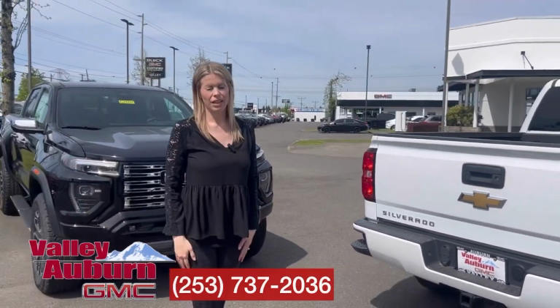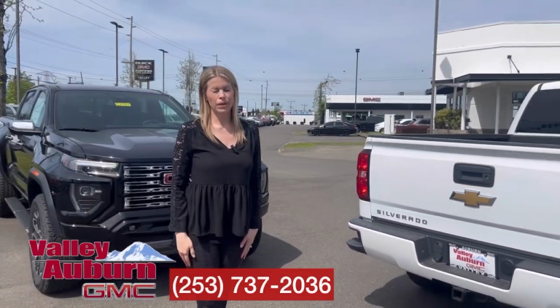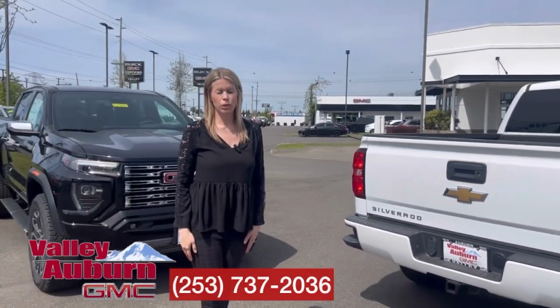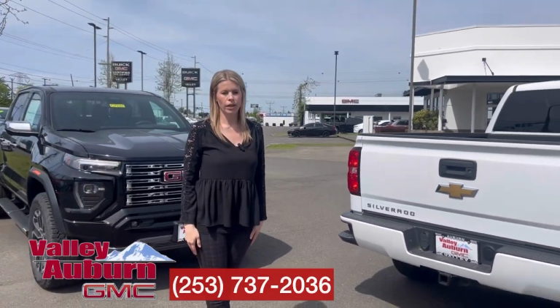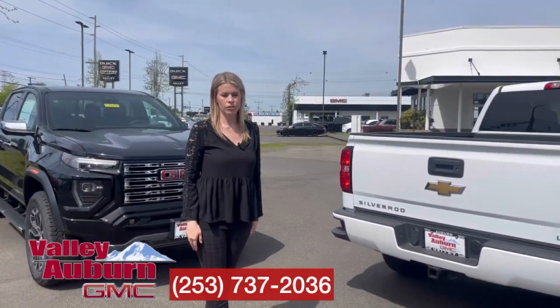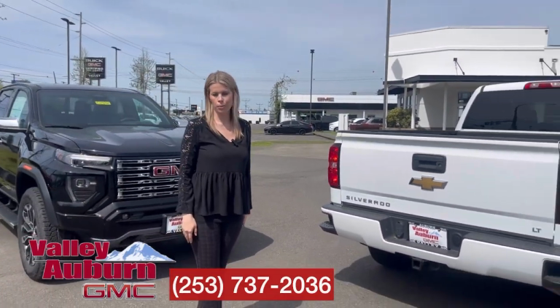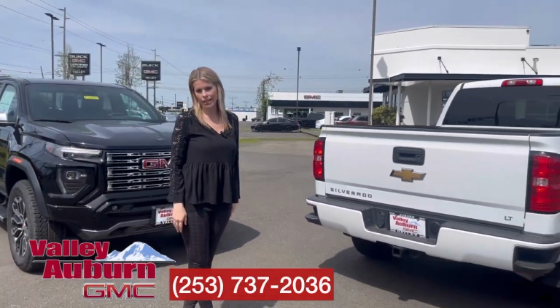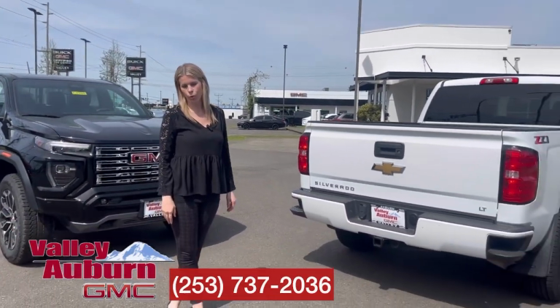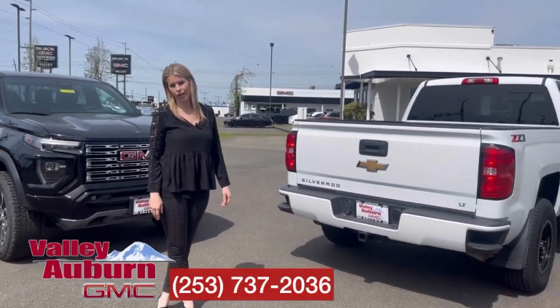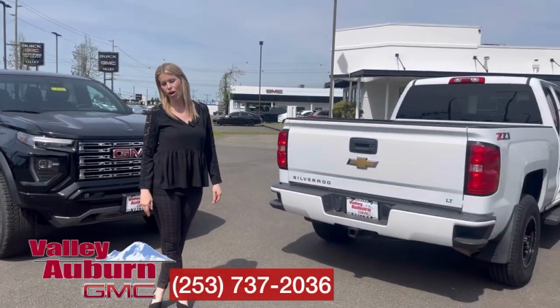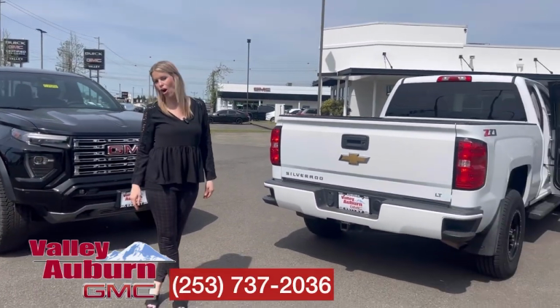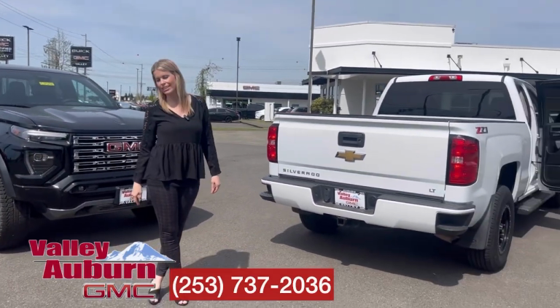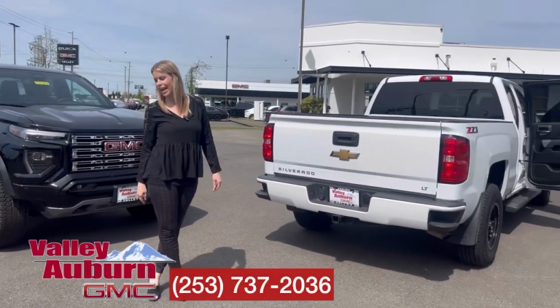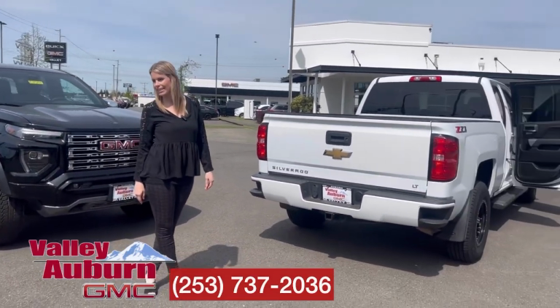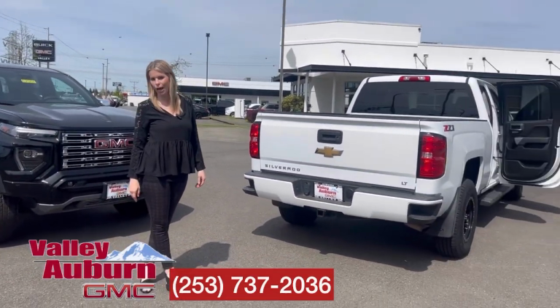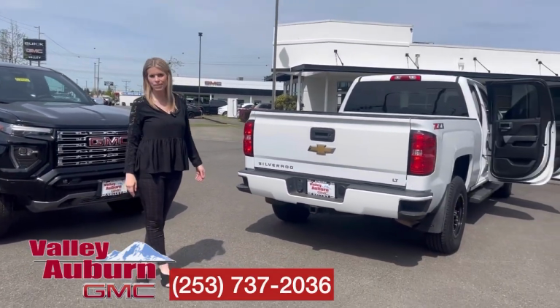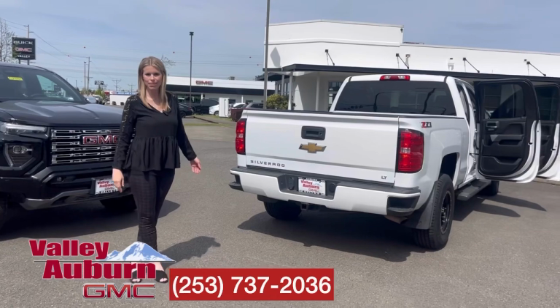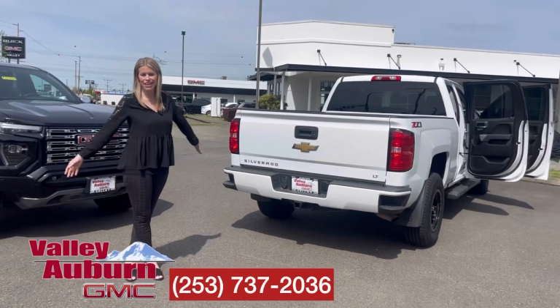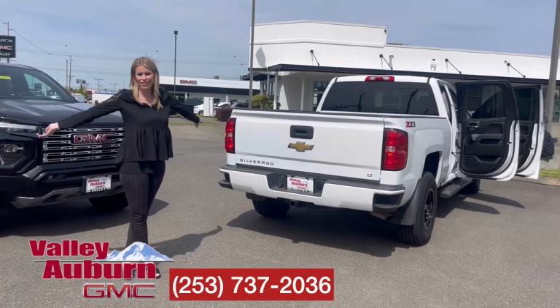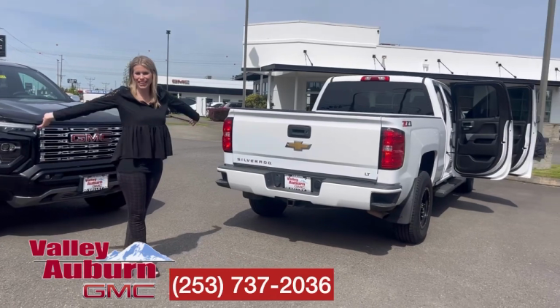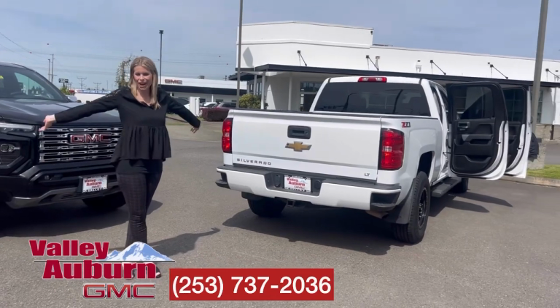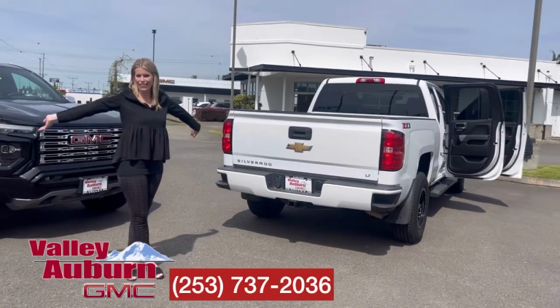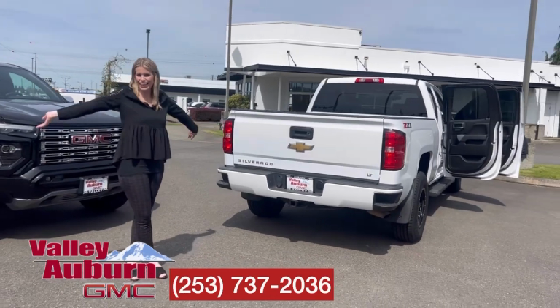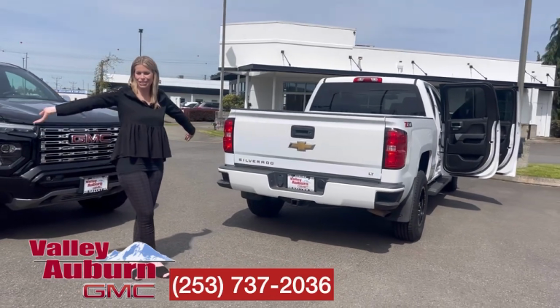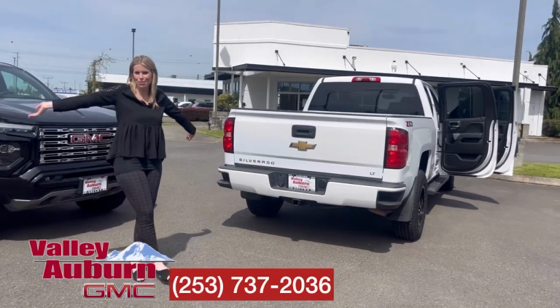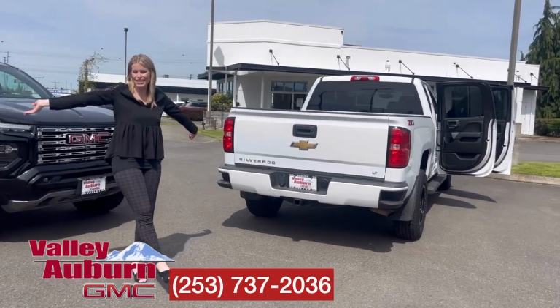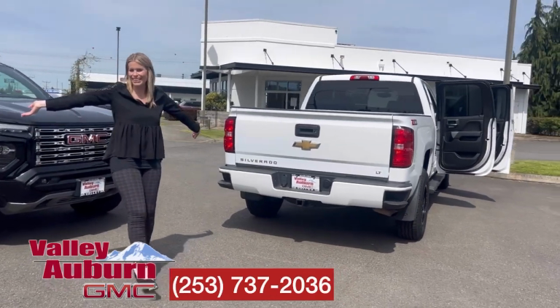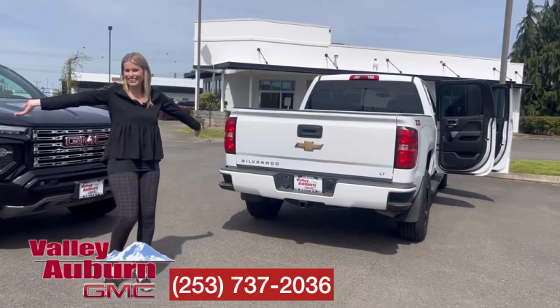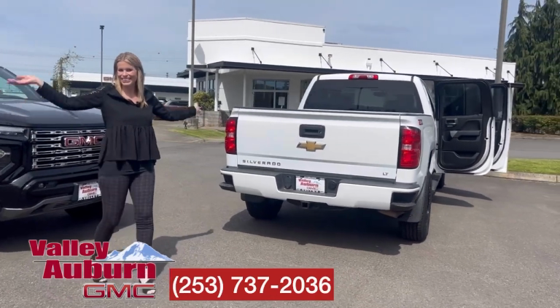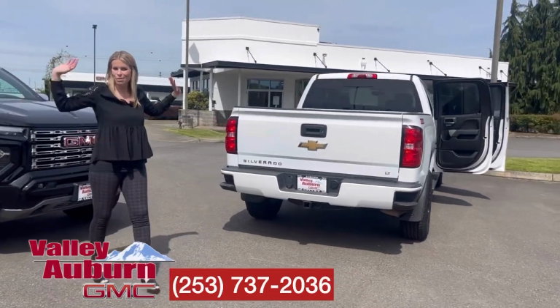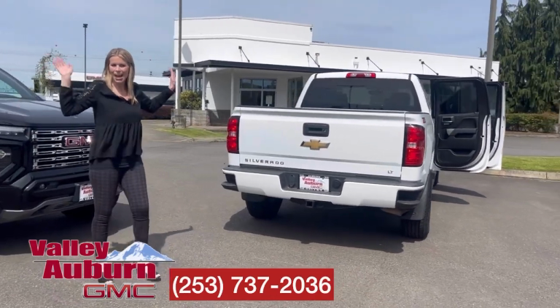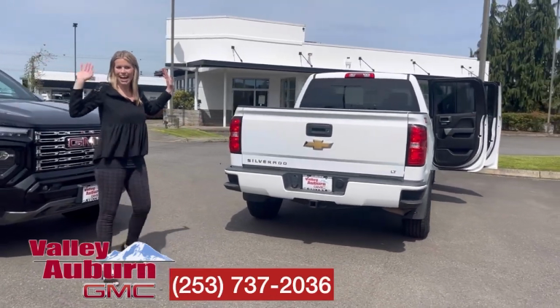Mid-20s for price point. Call, text, or come see me. Hillary here at Valley GMC. Bye!